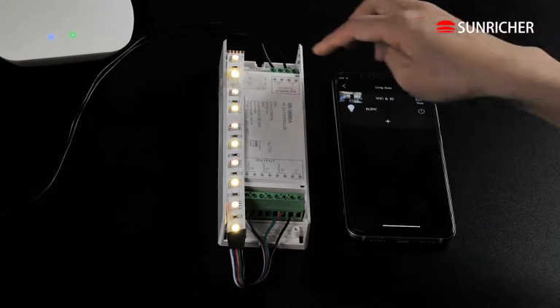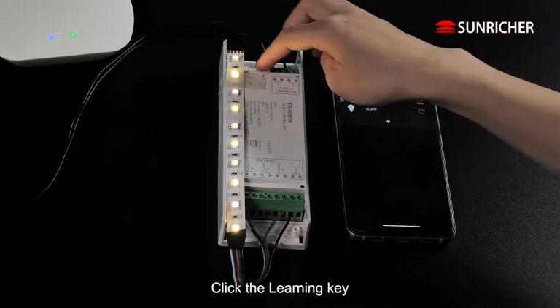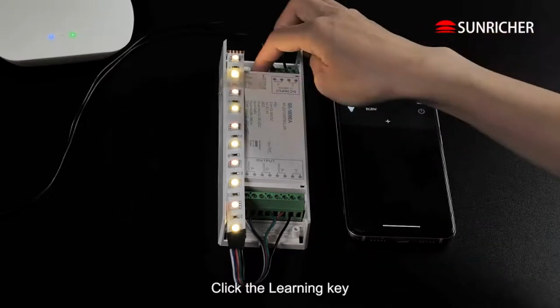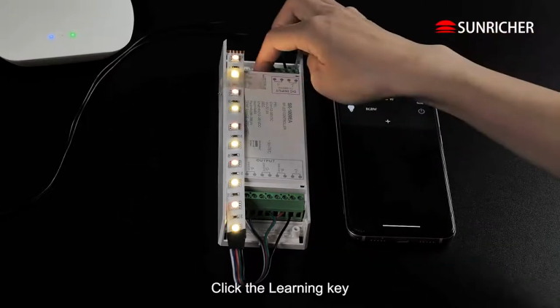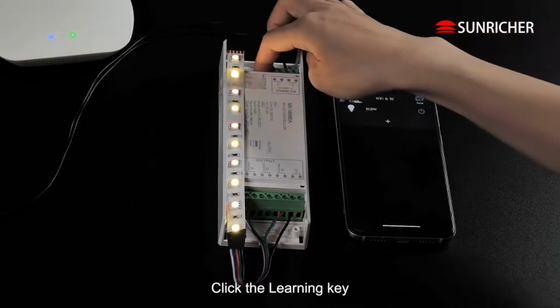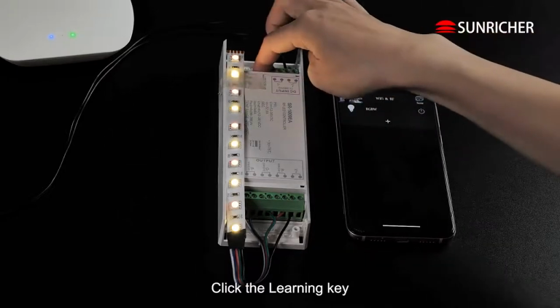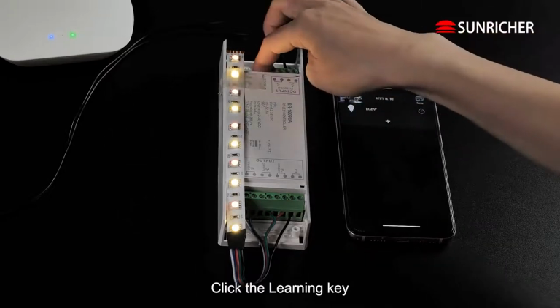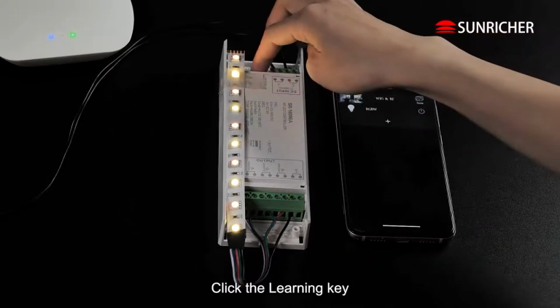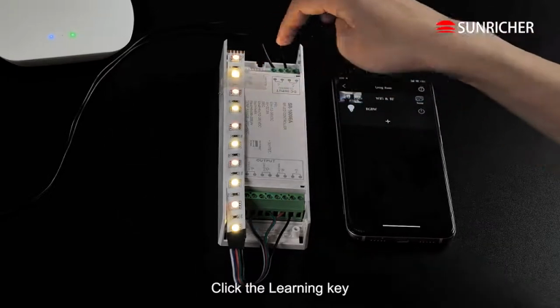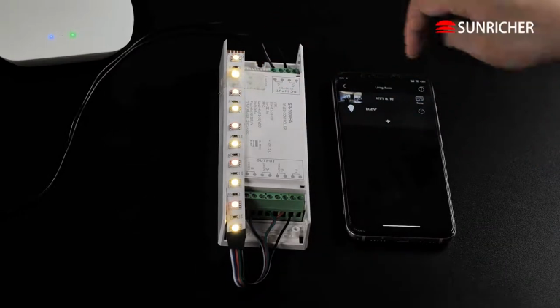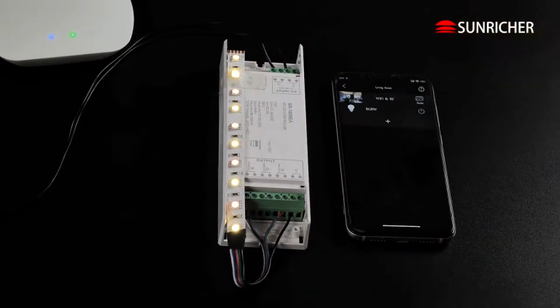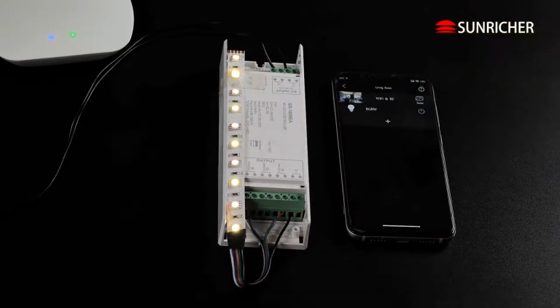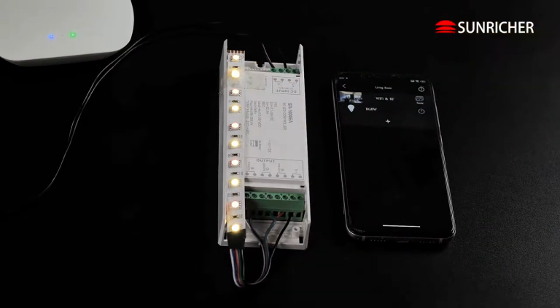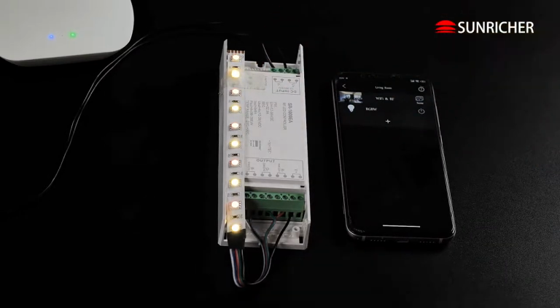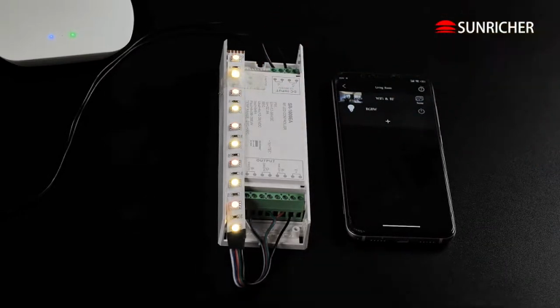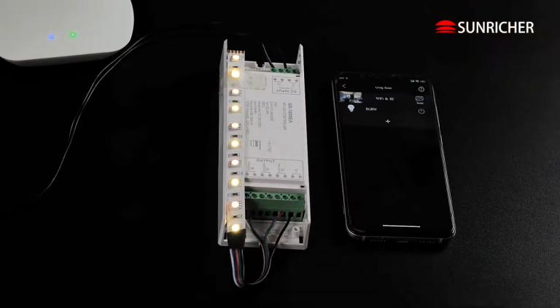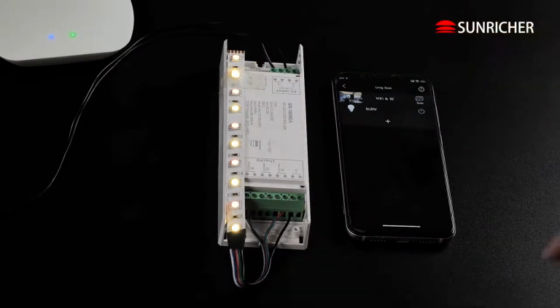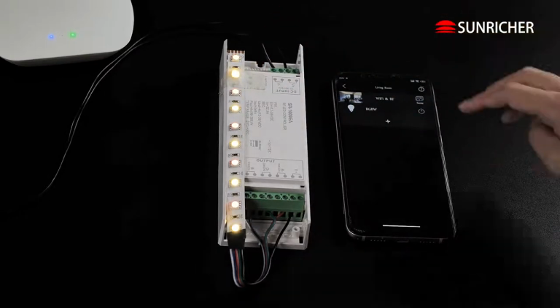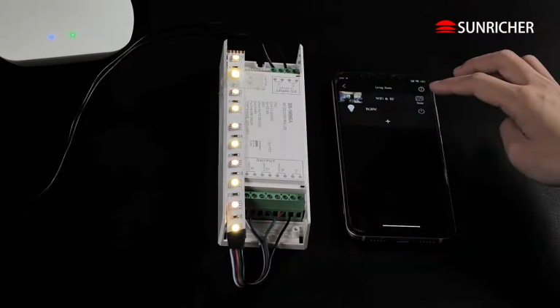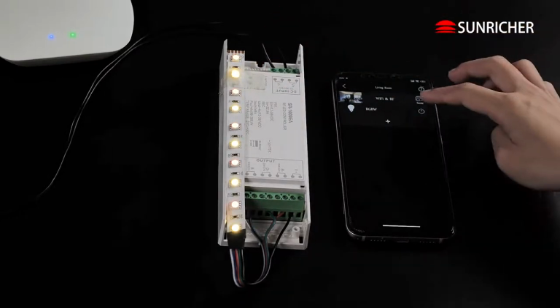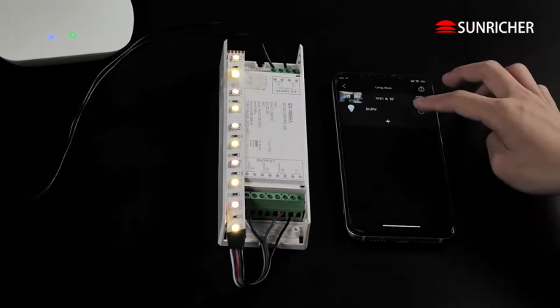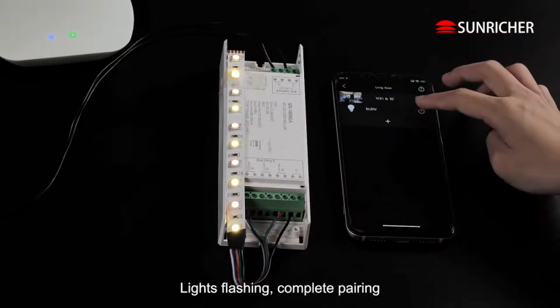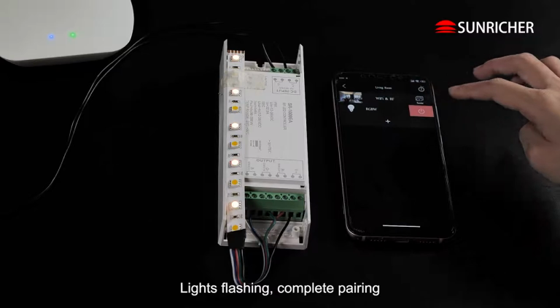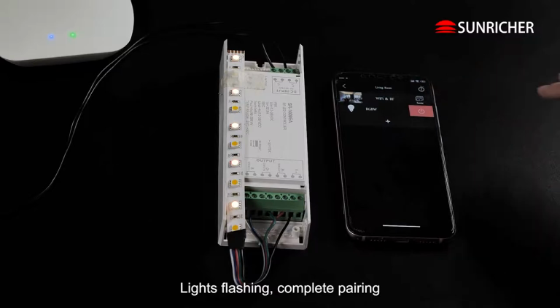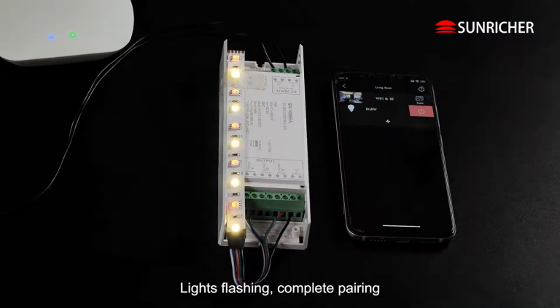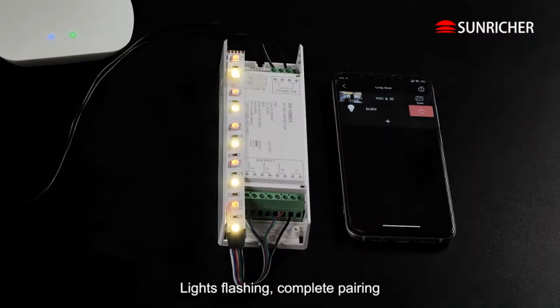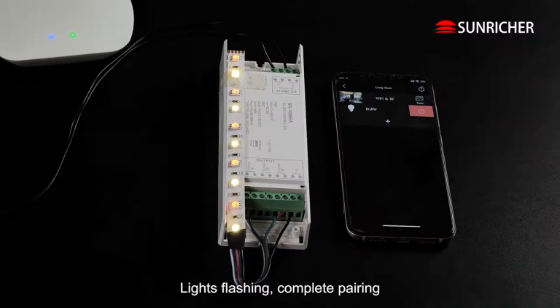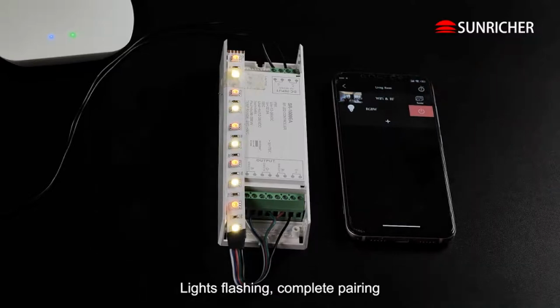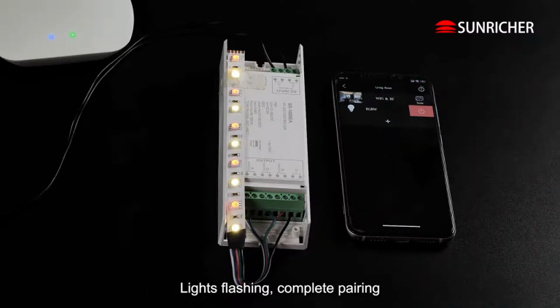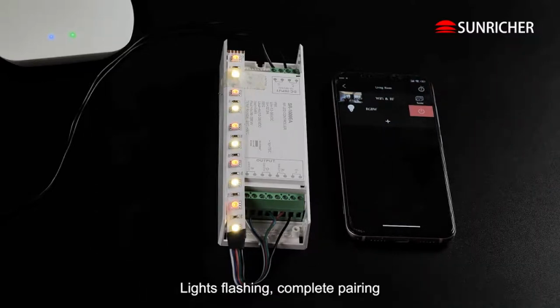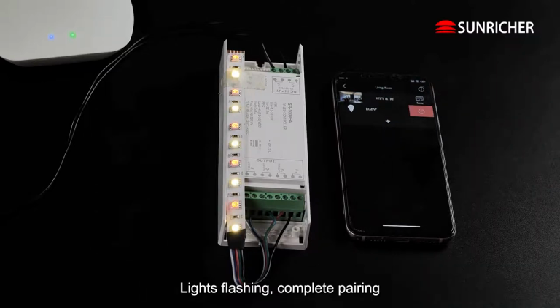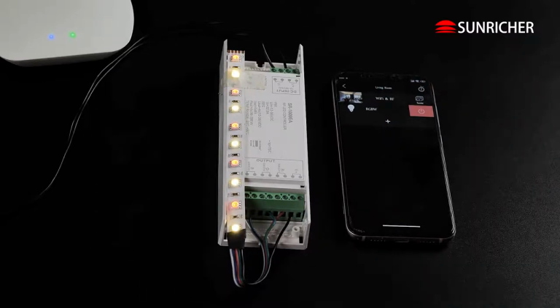Click the Learning Key. Lights flash and complete pairing.